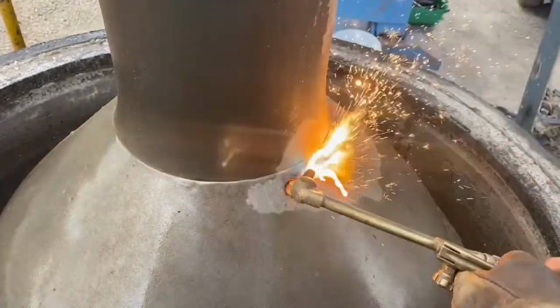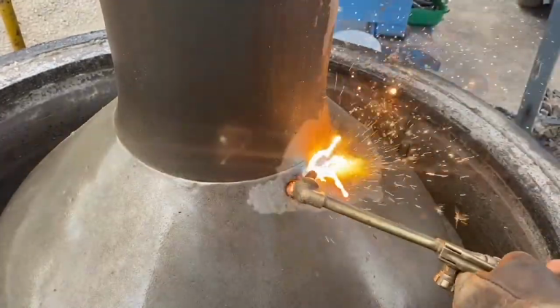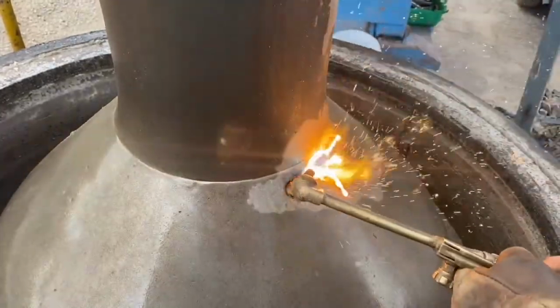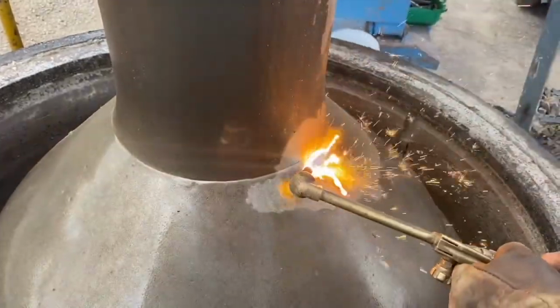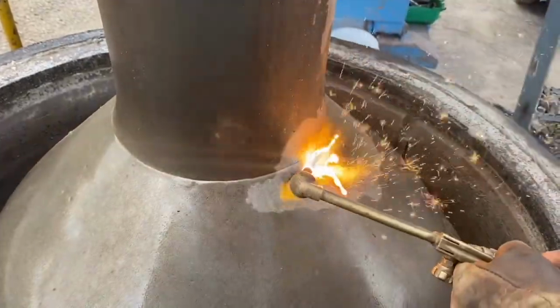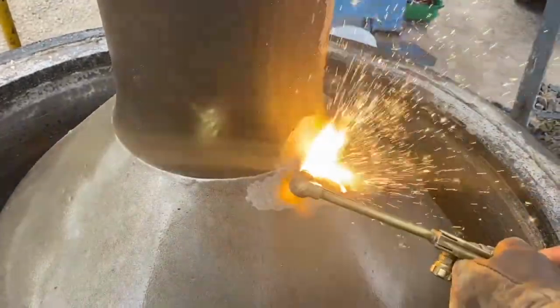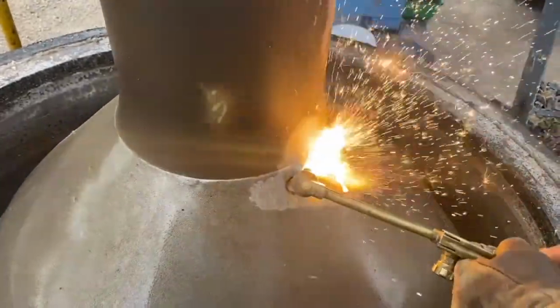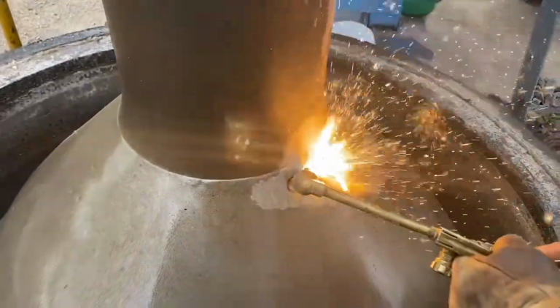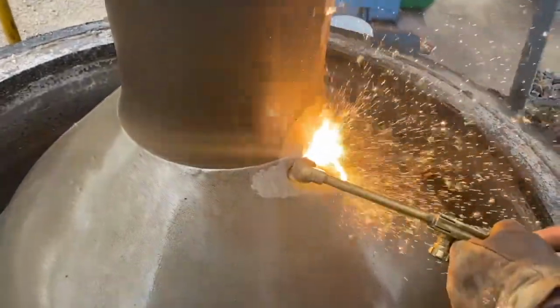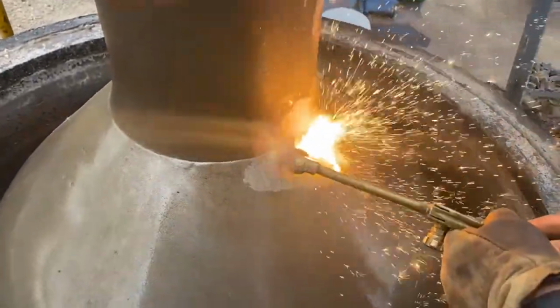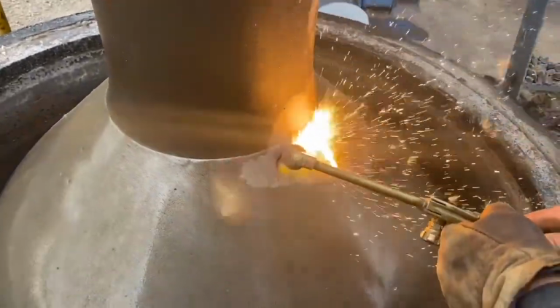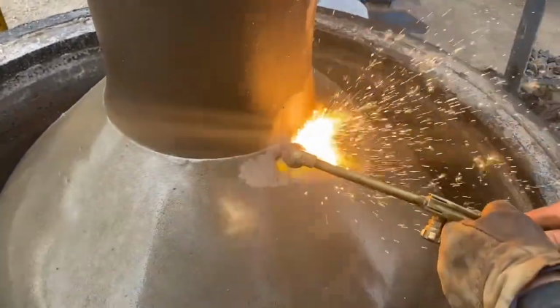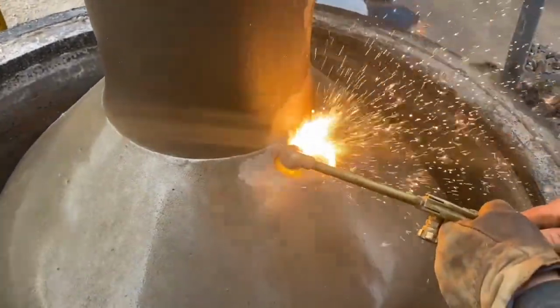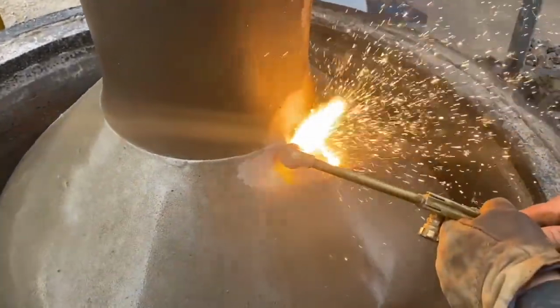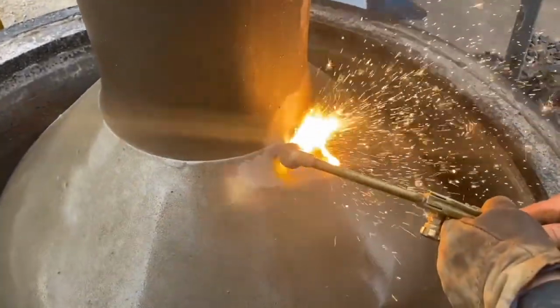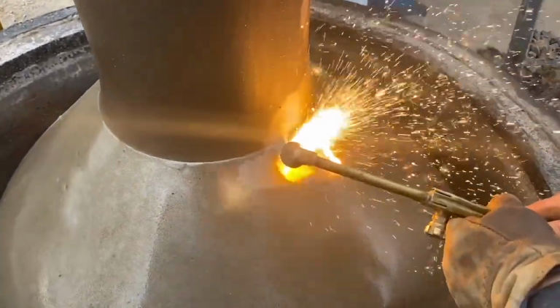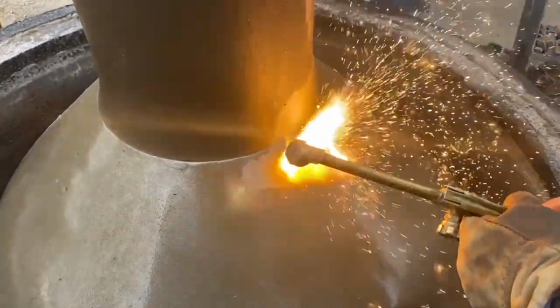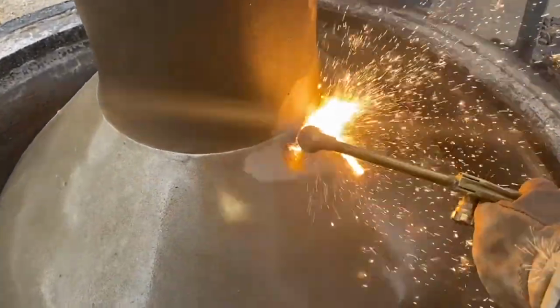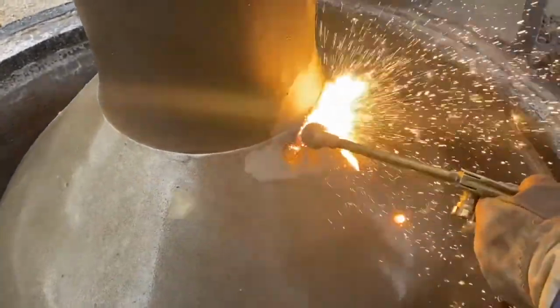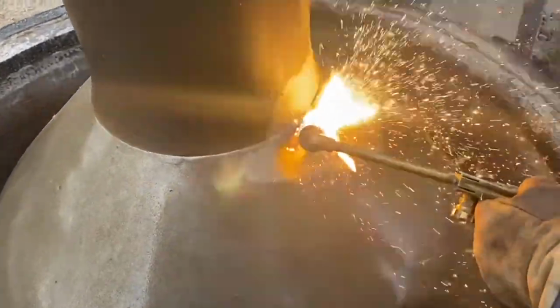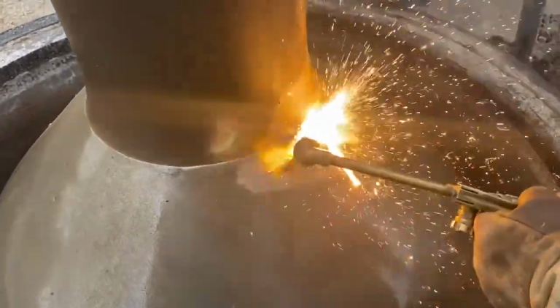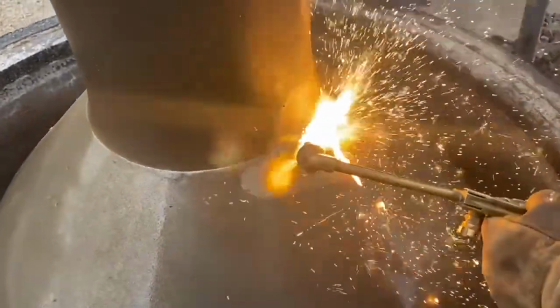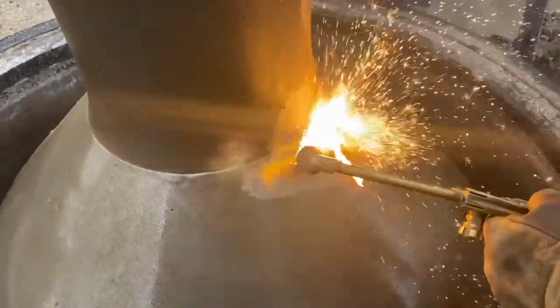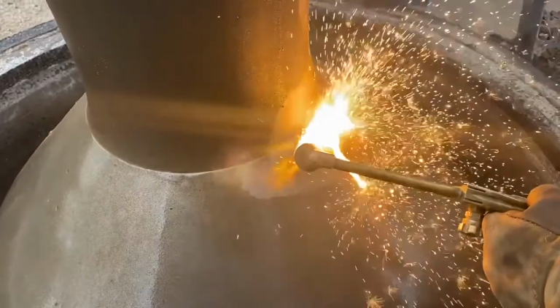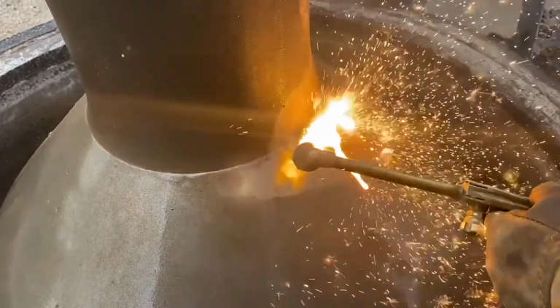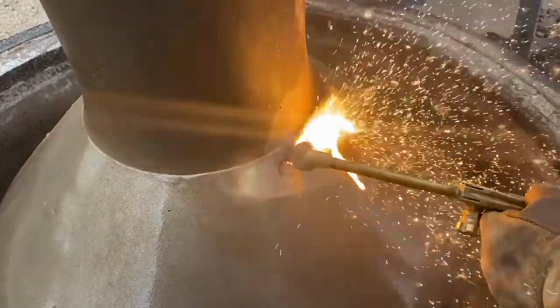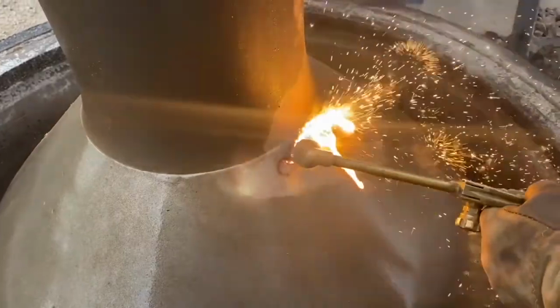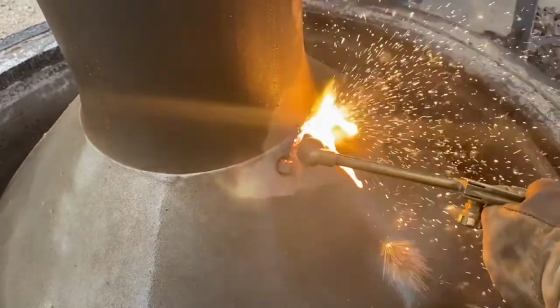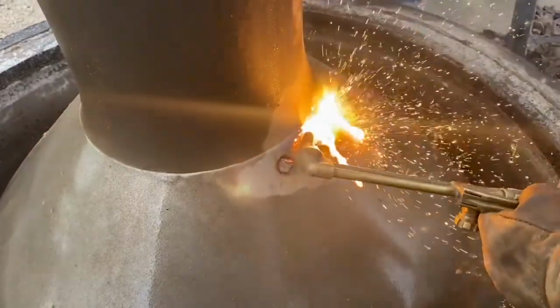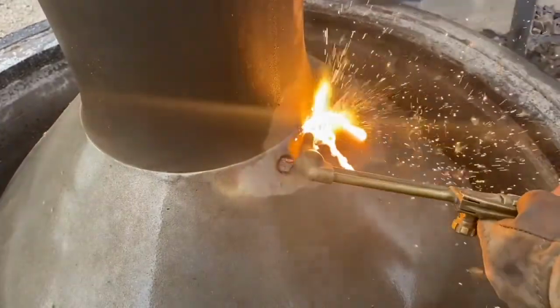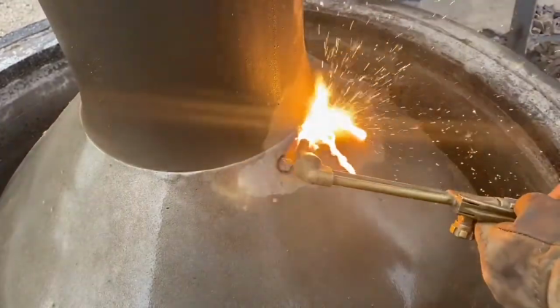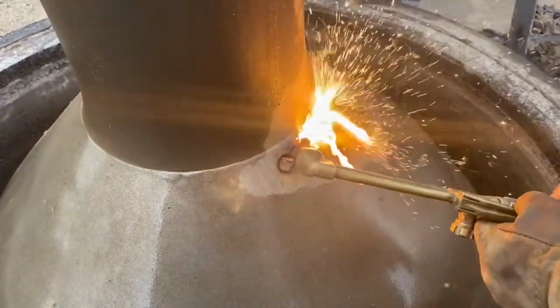I am using a gouging tip because that's all I had, but normally I use a straight tip — they work a lot better.